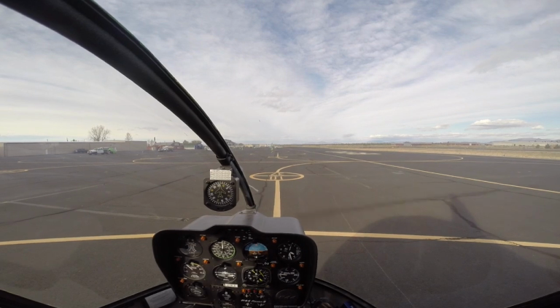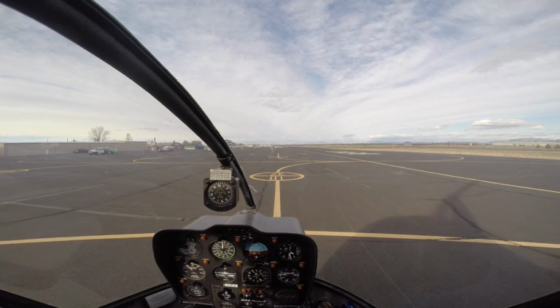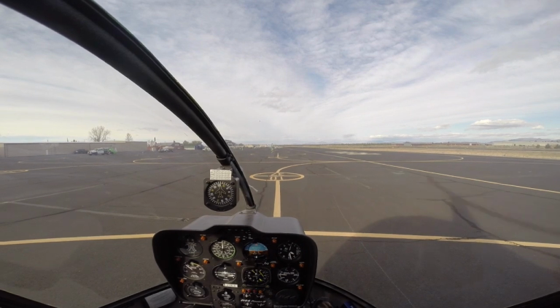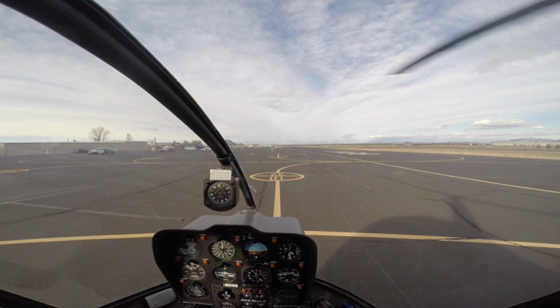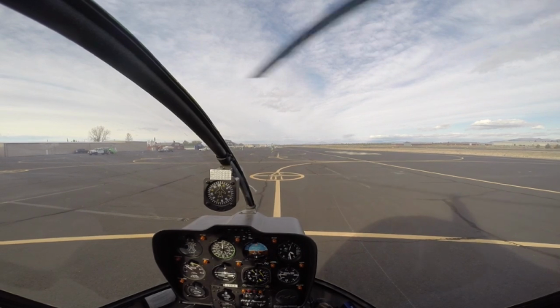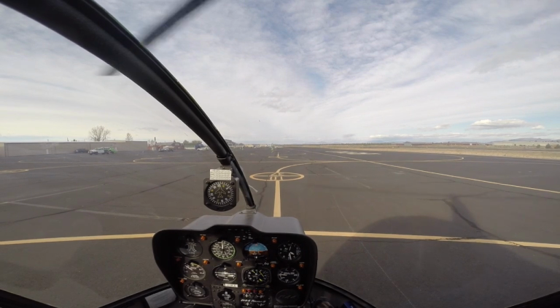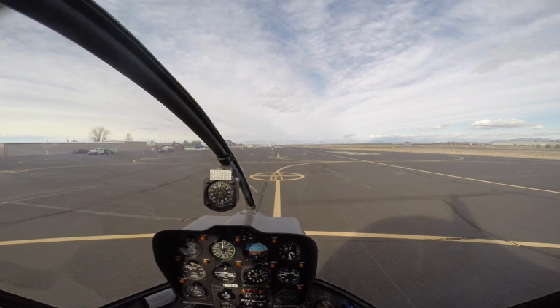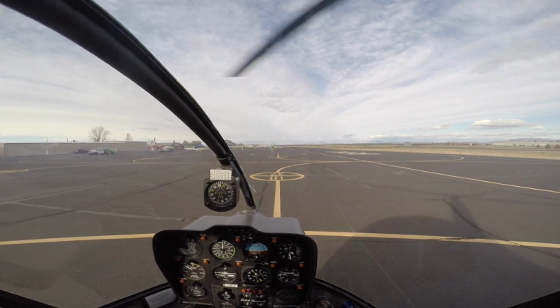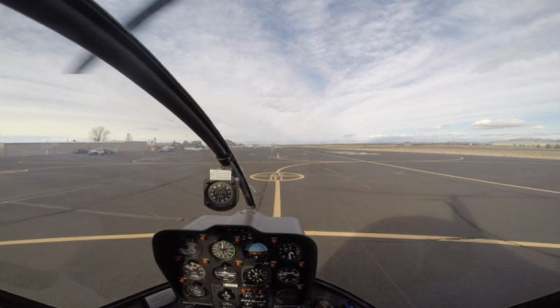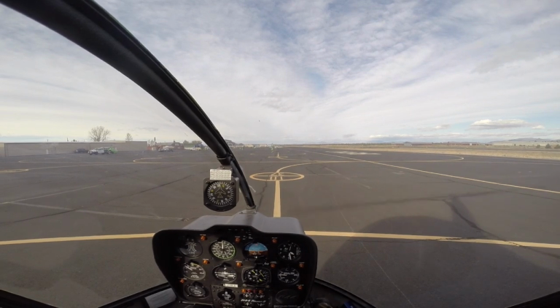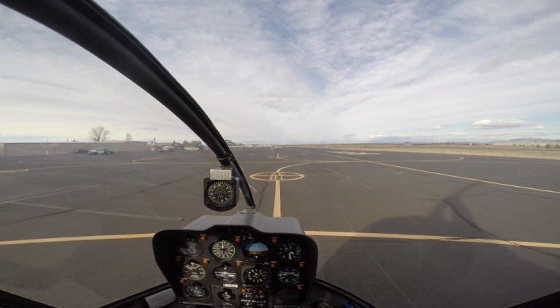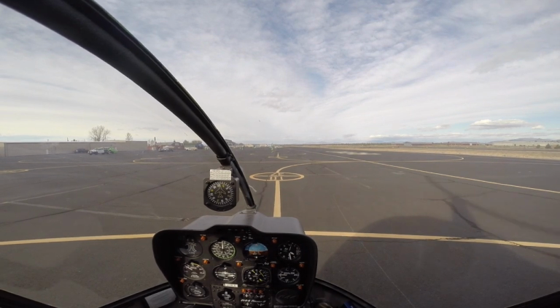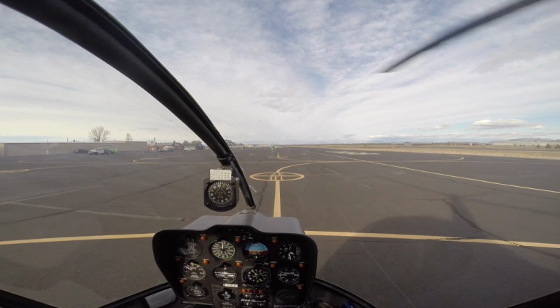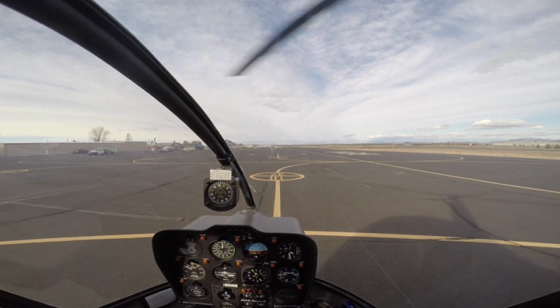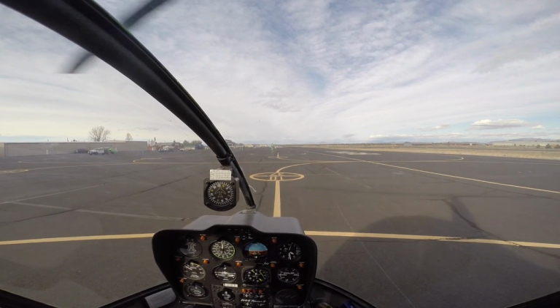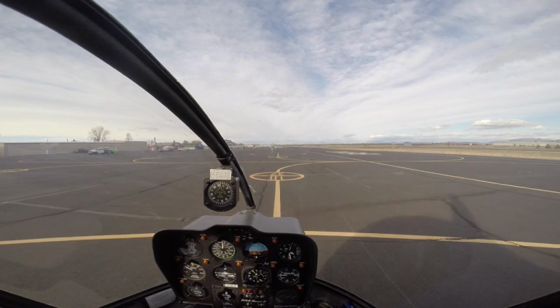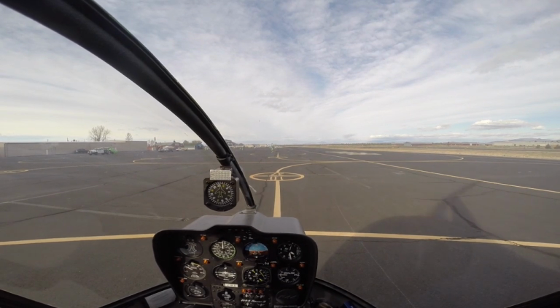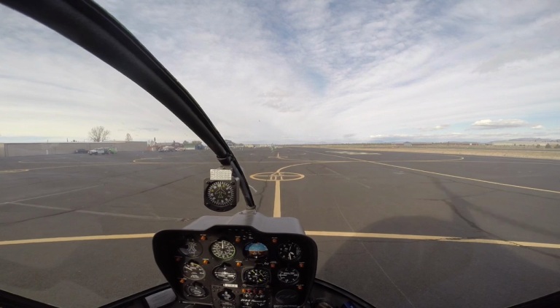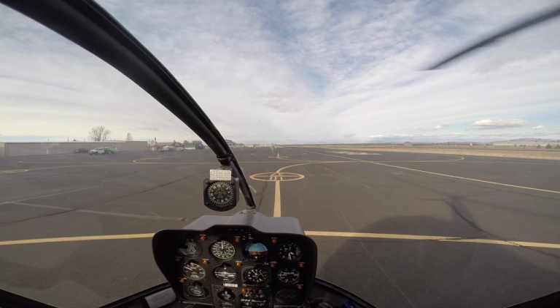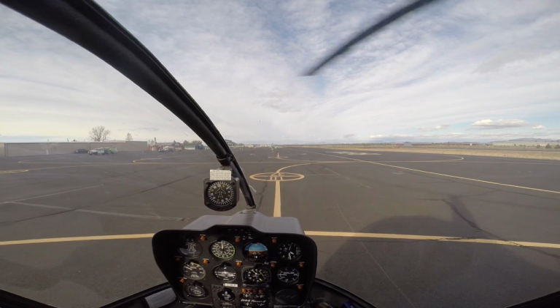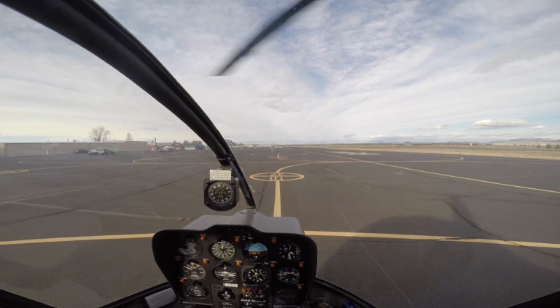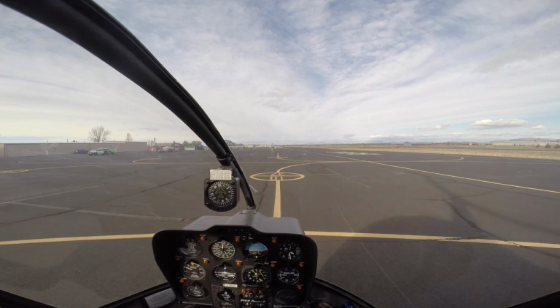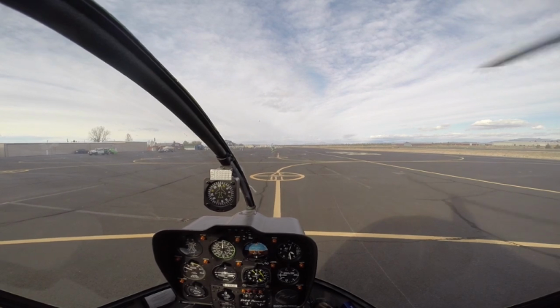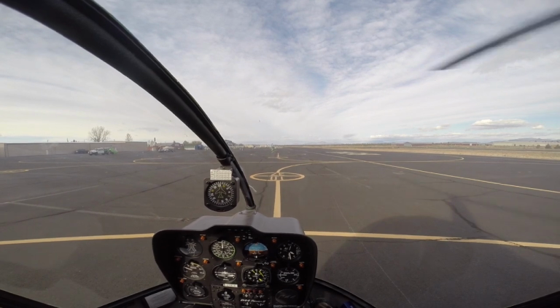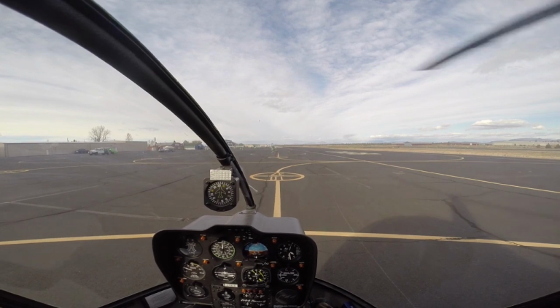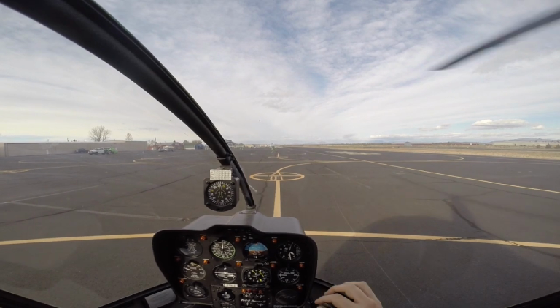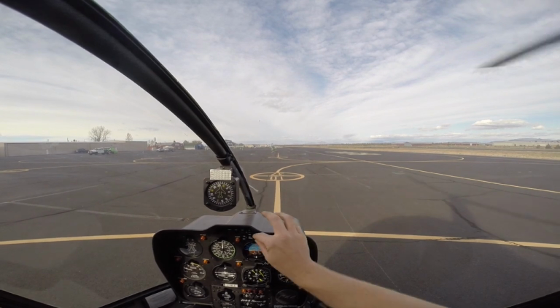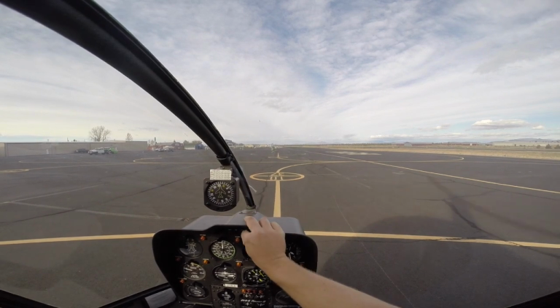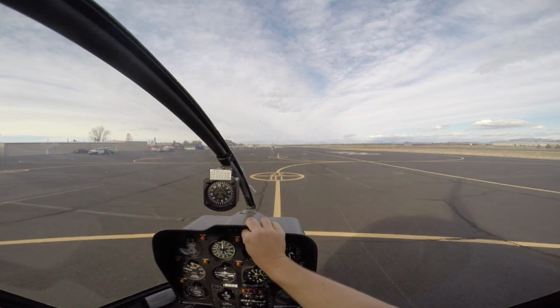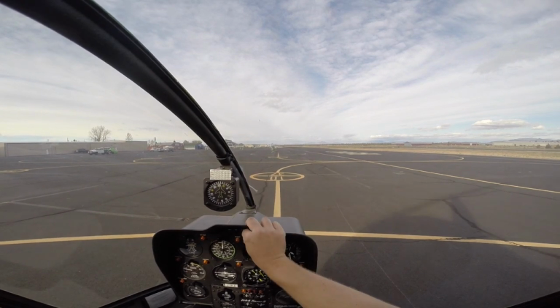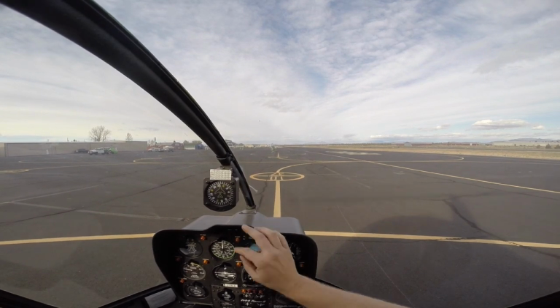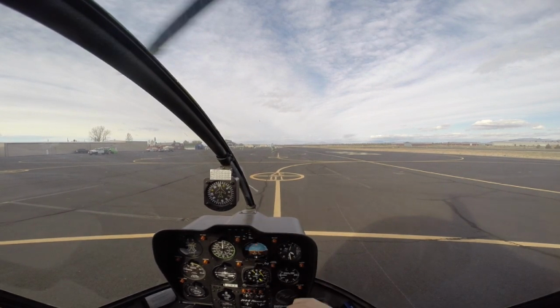Okay, fingernails are up, throttle rolling down. I'll turn that one off.